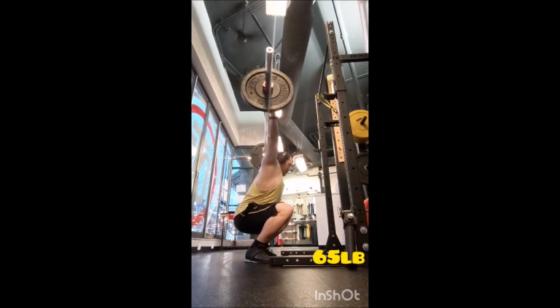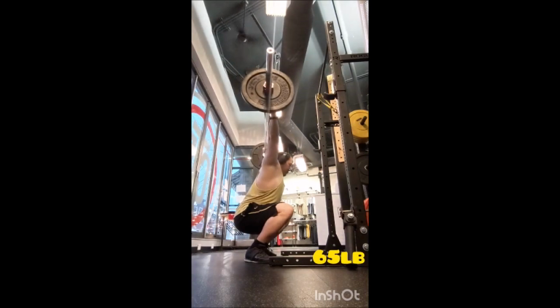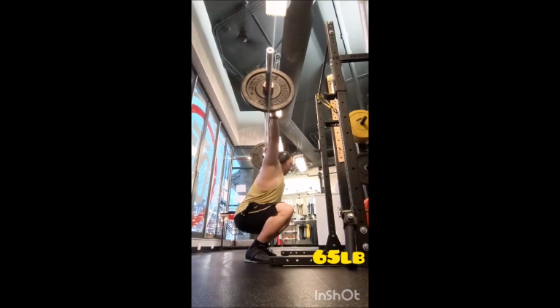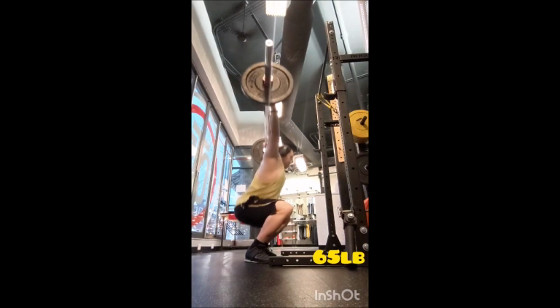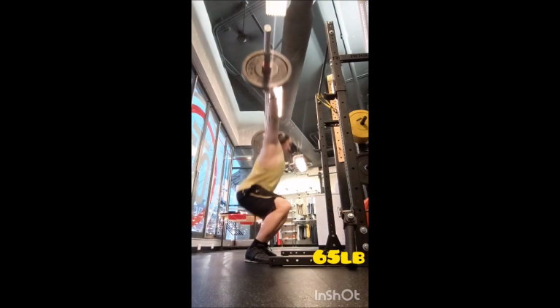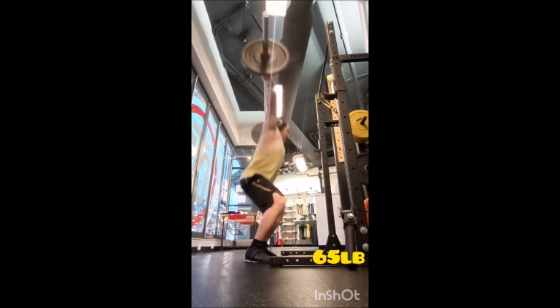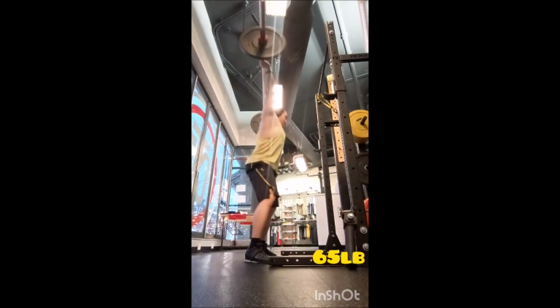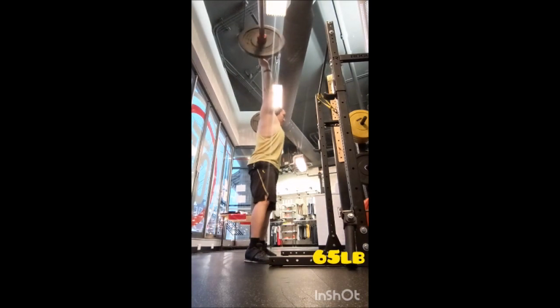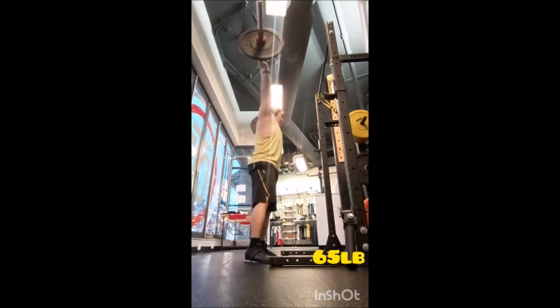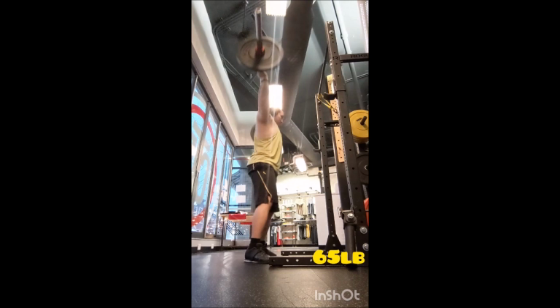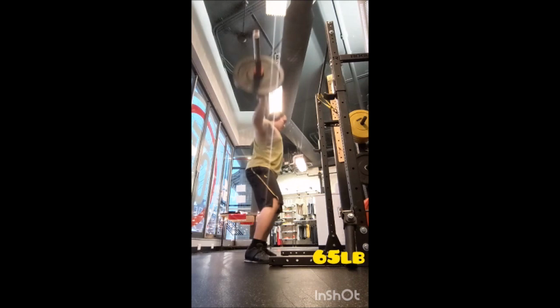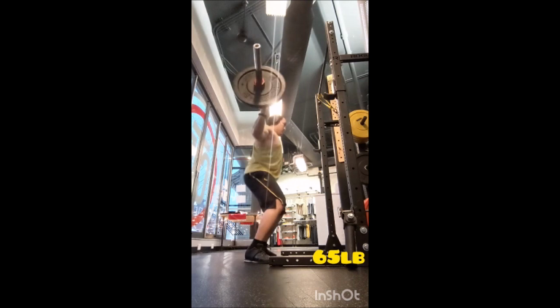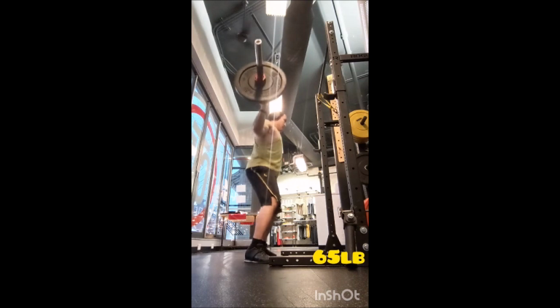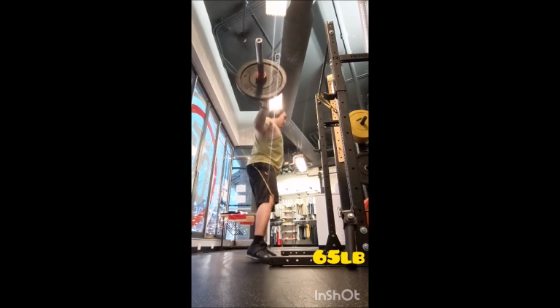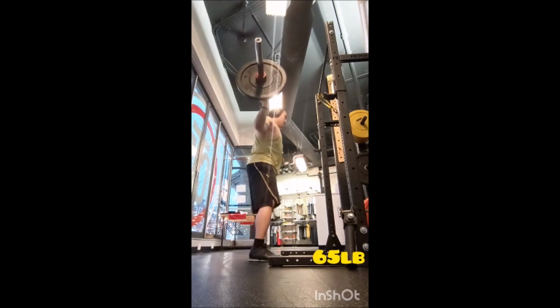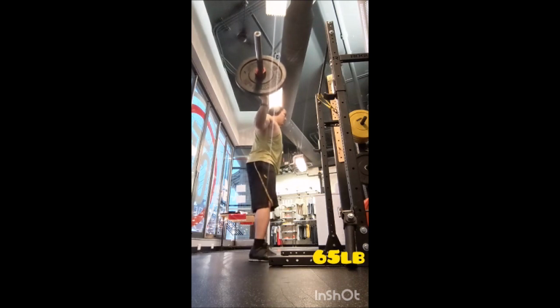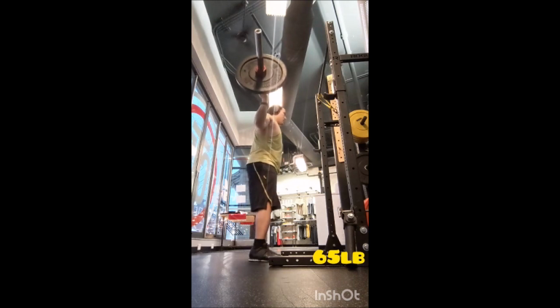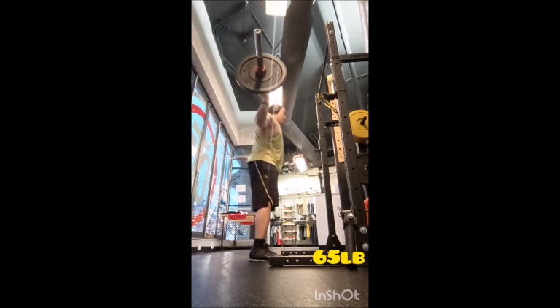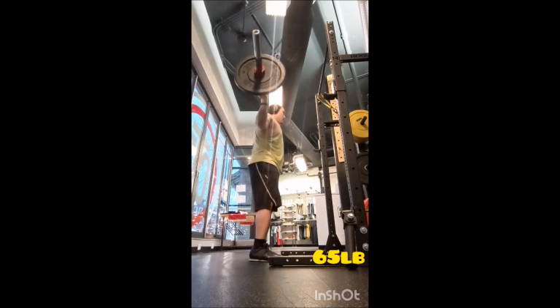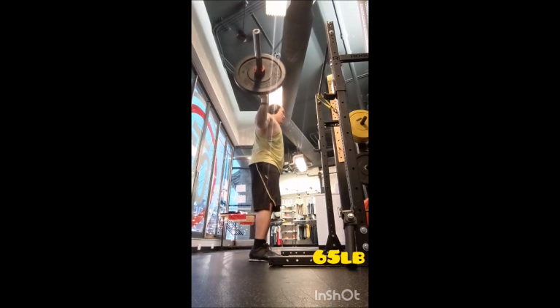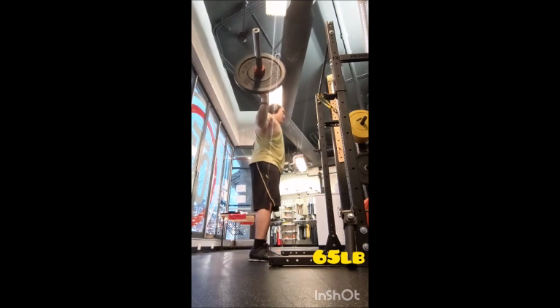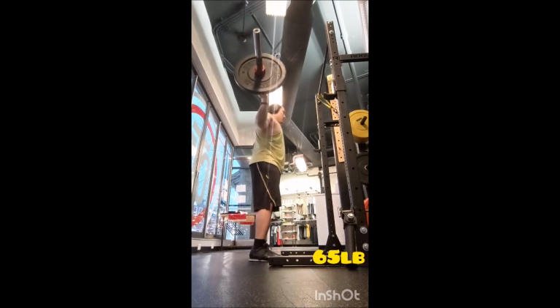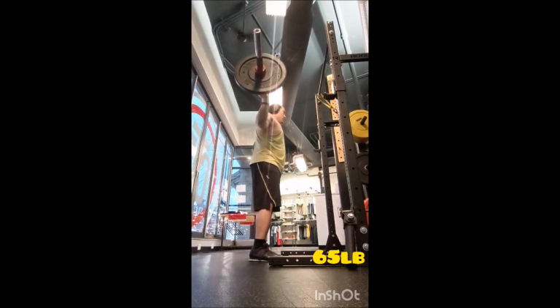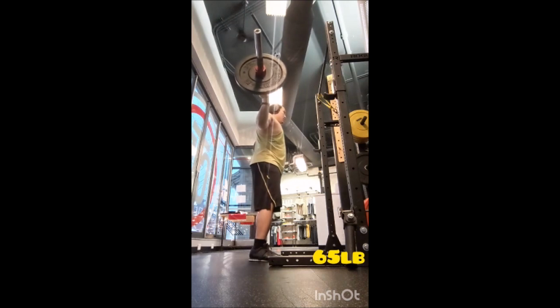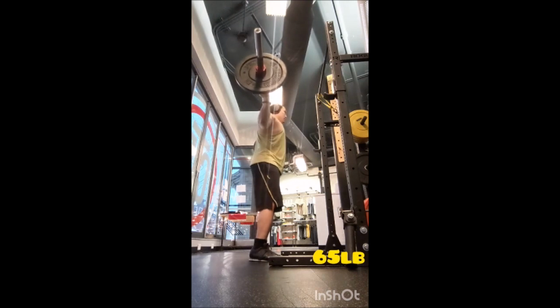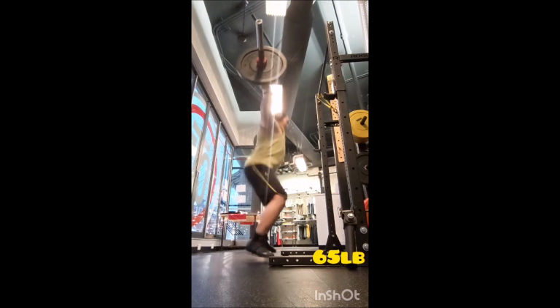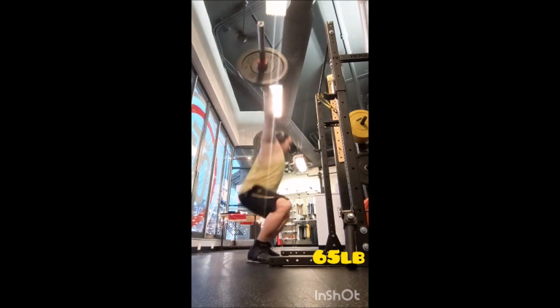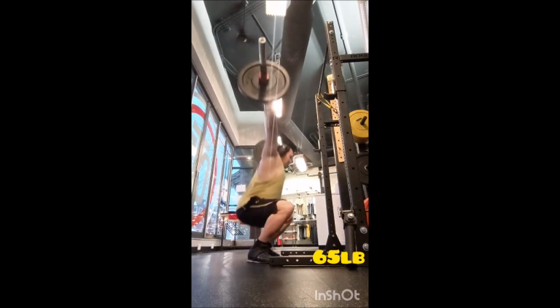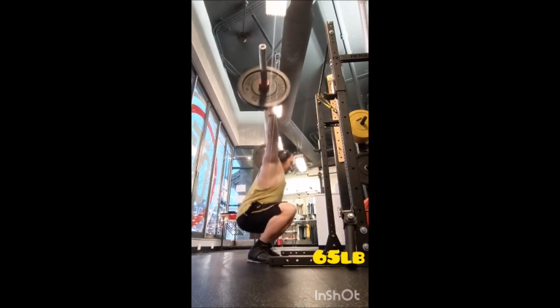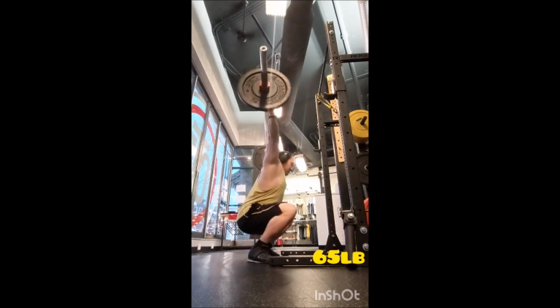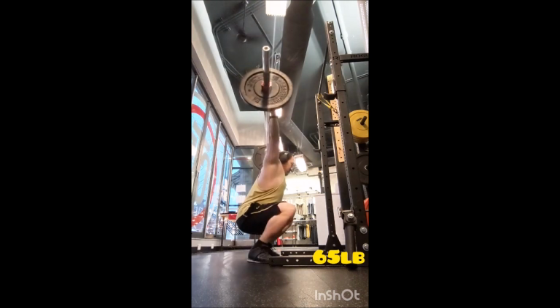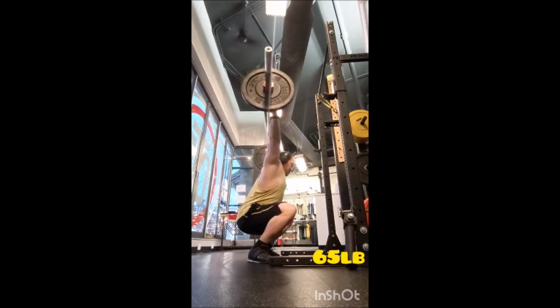I used a horrible bar because that's just what I had available to me, so you'll see a little bit of bar roll, but not too bad.